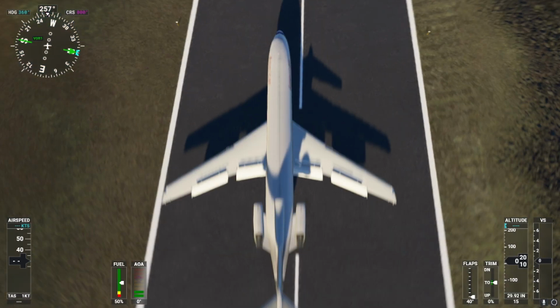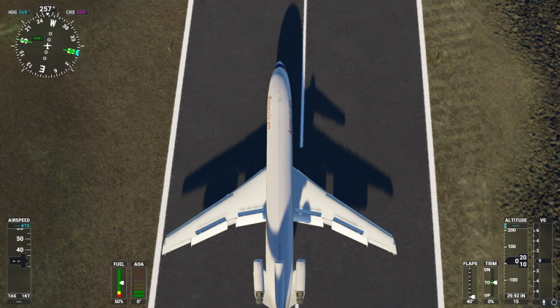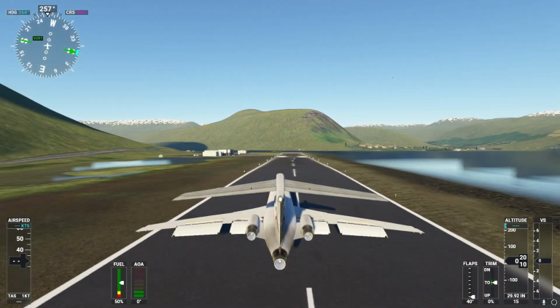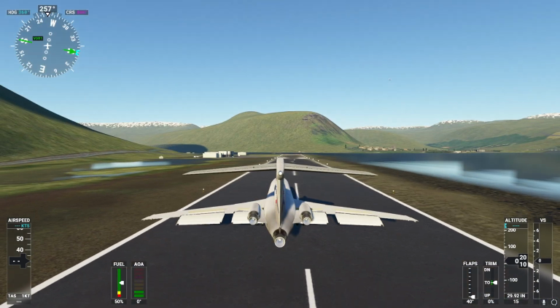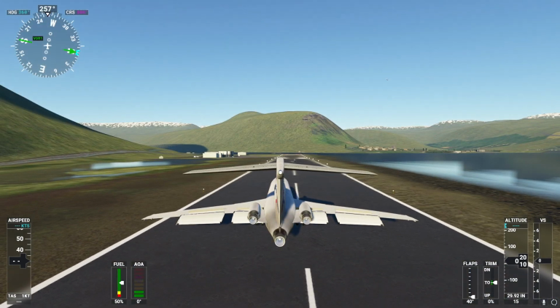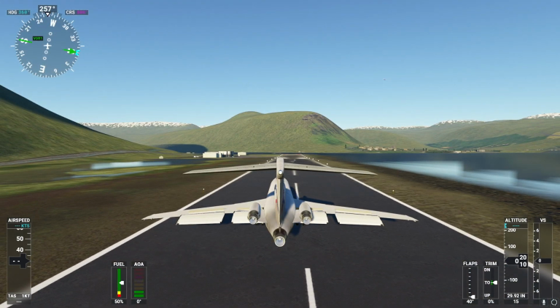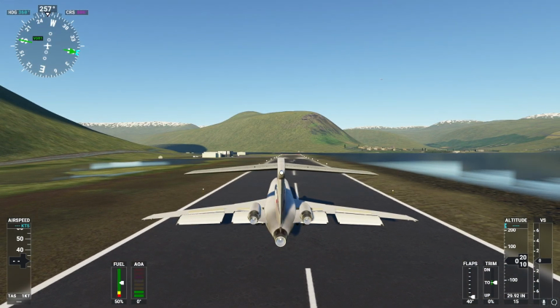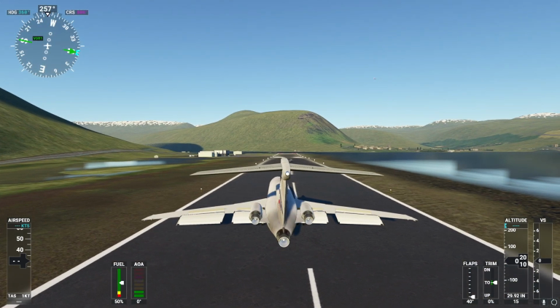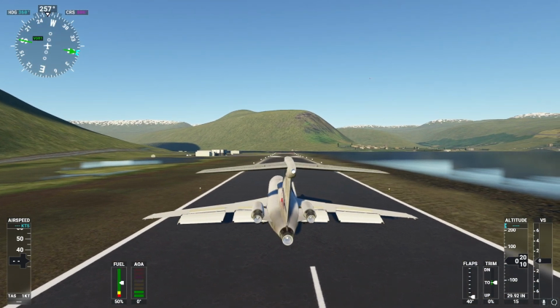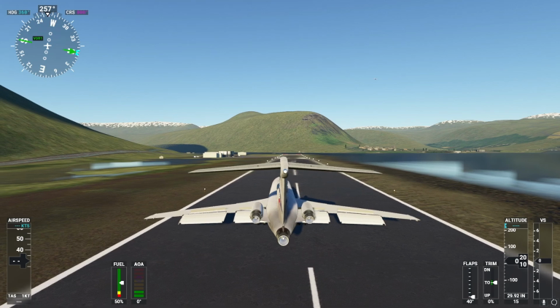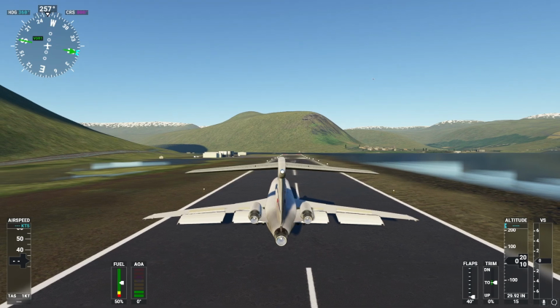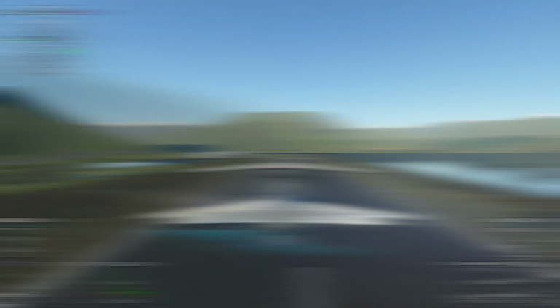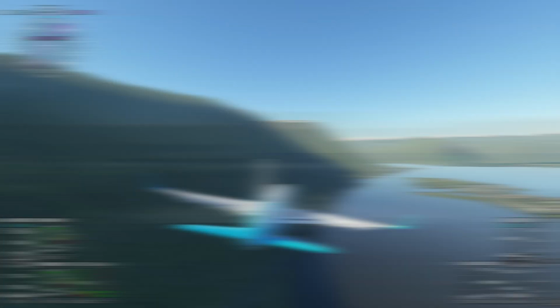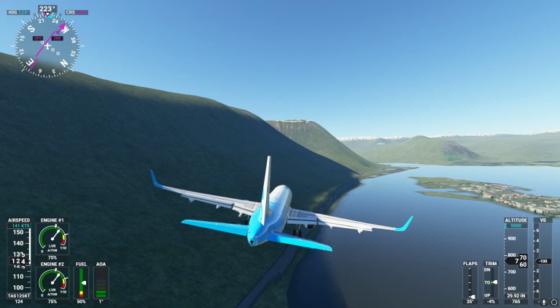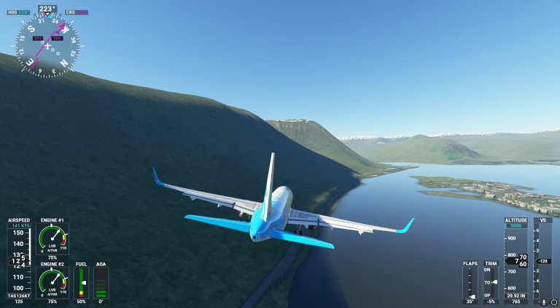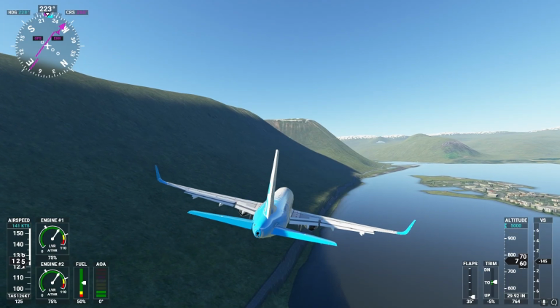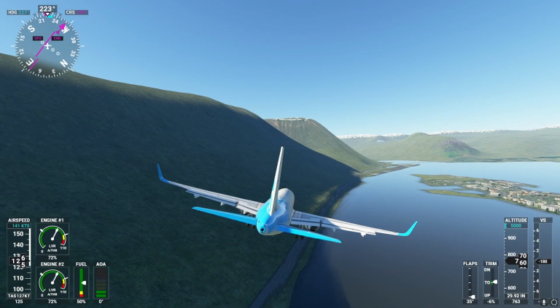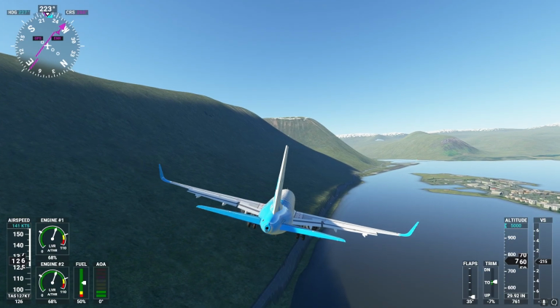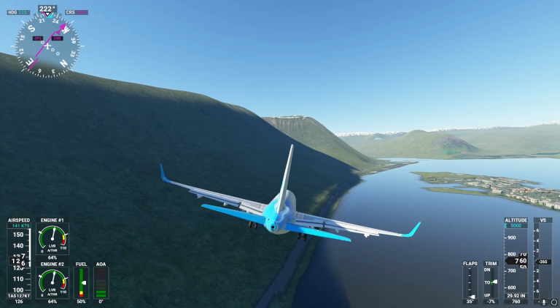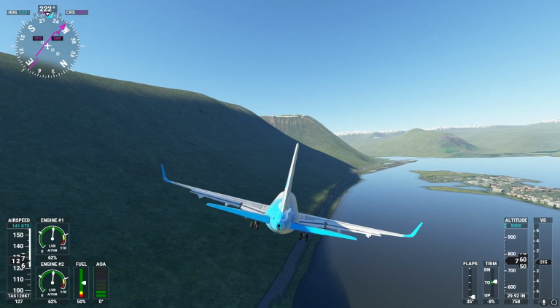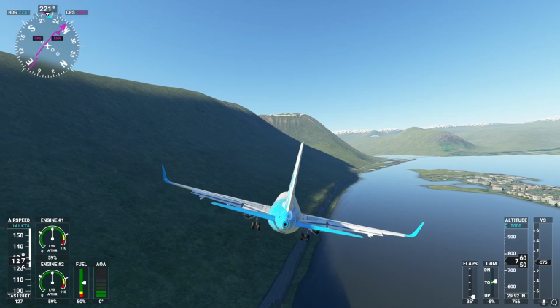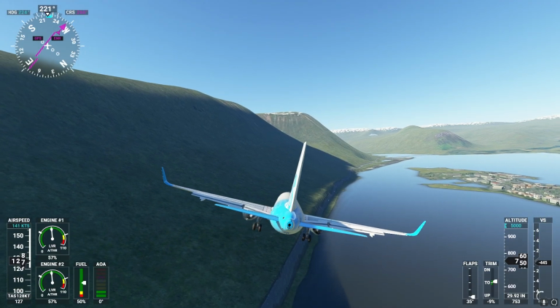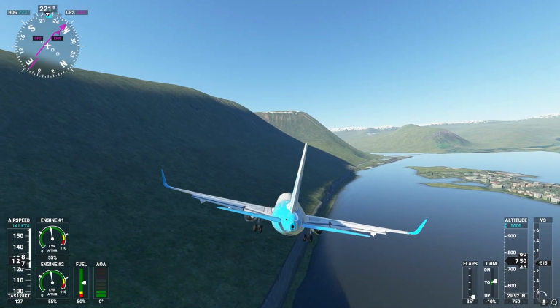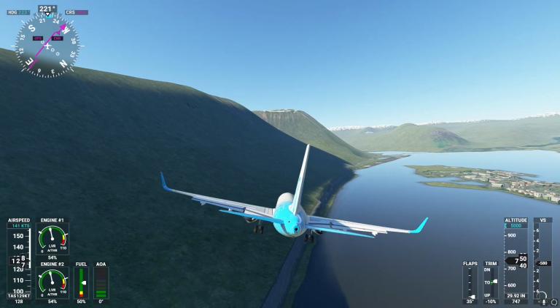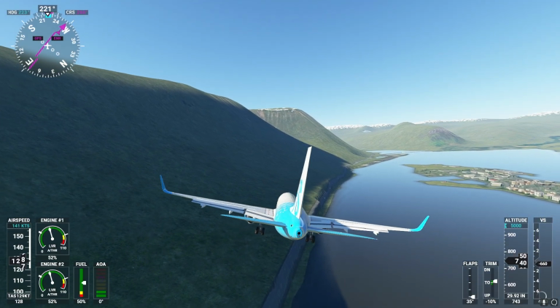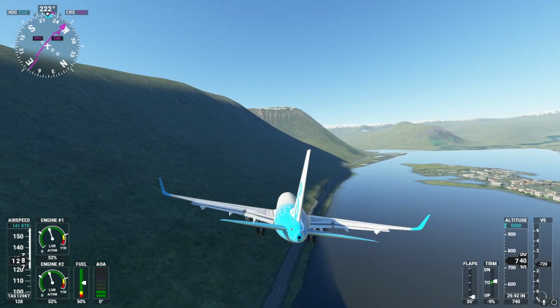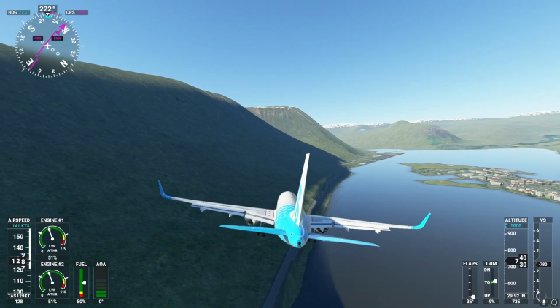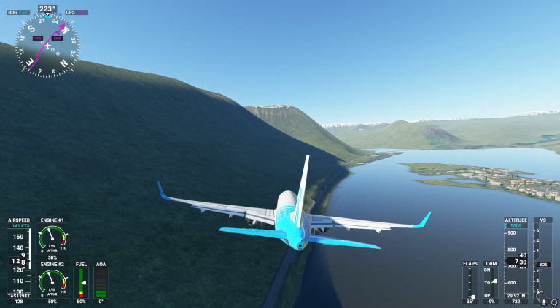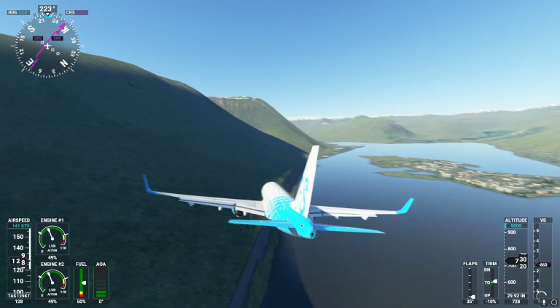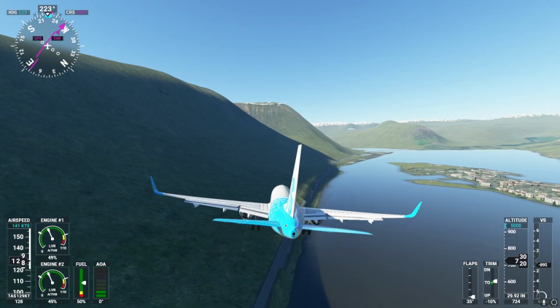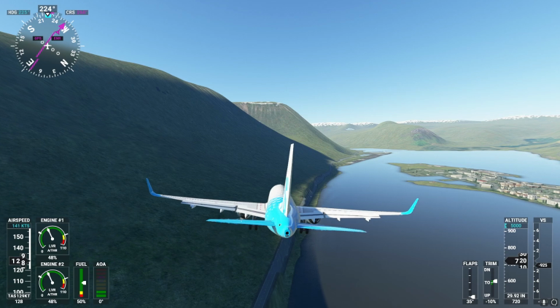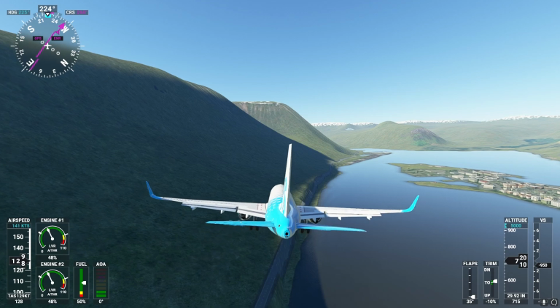Oh look, there's a couple other planes. I'm going to descend.